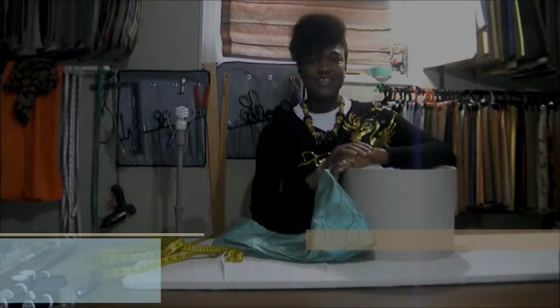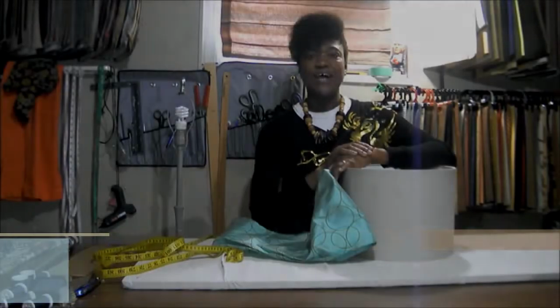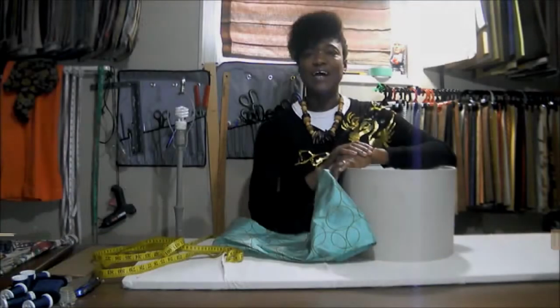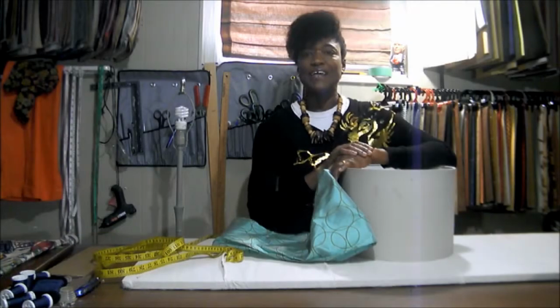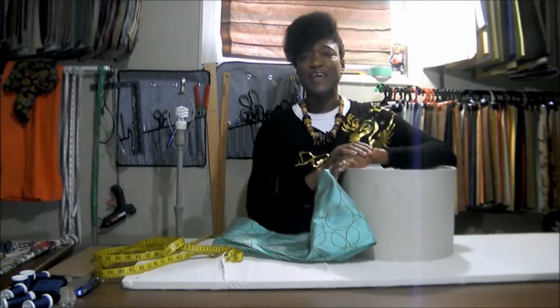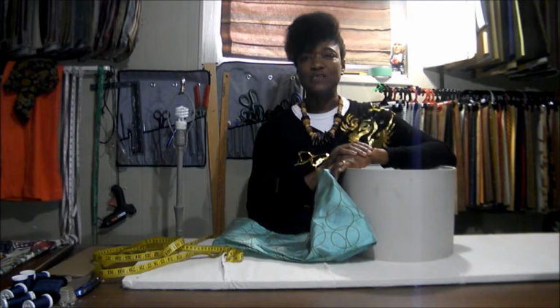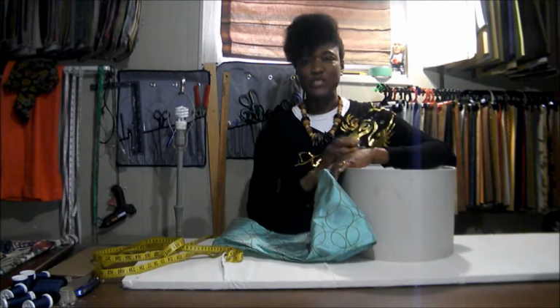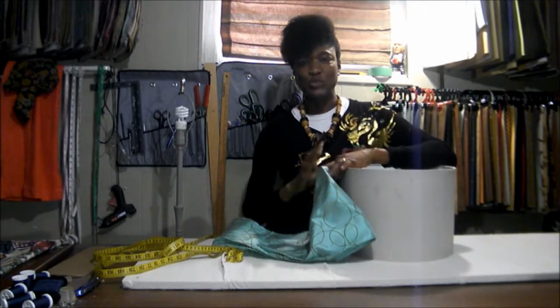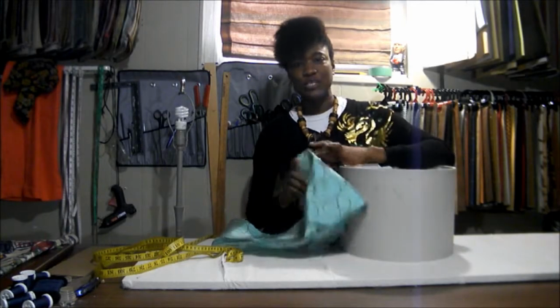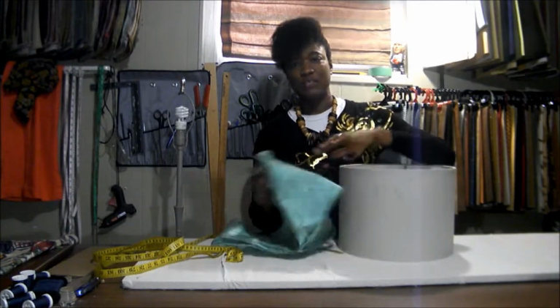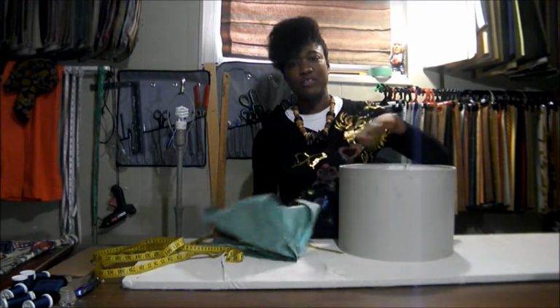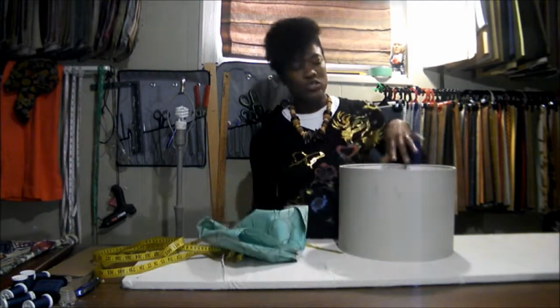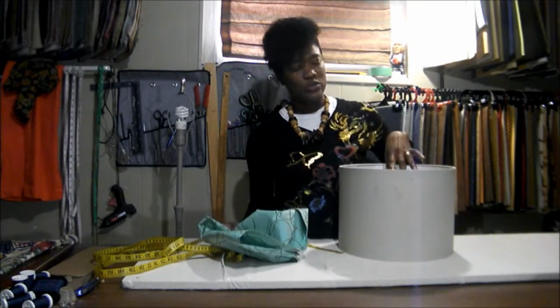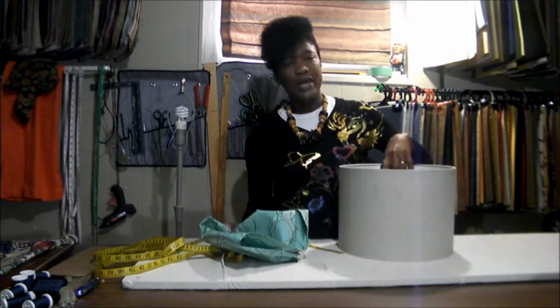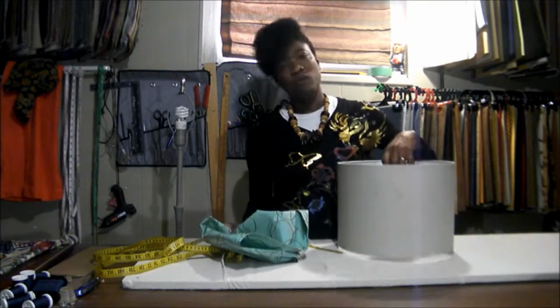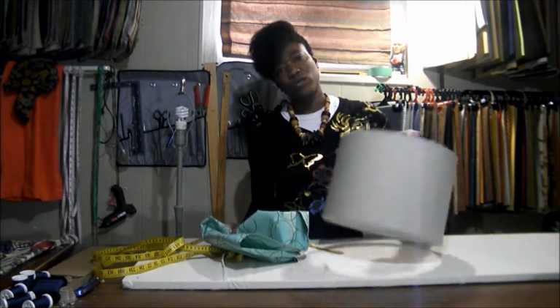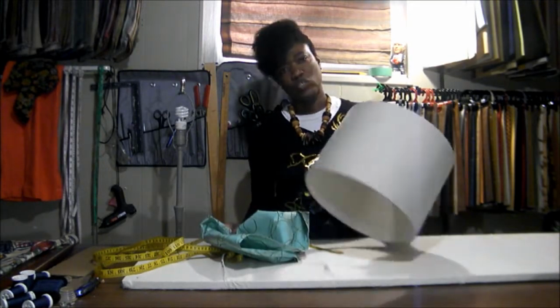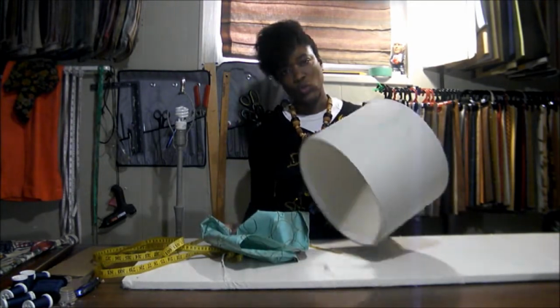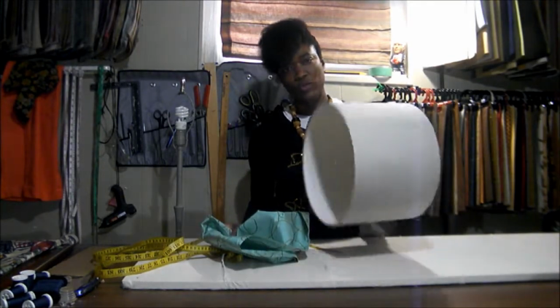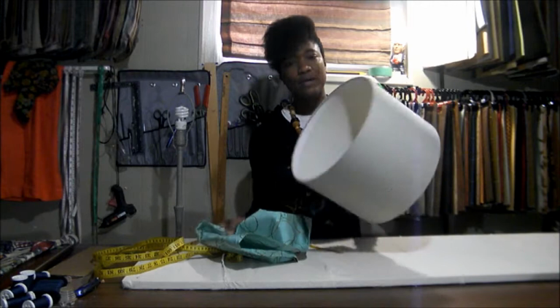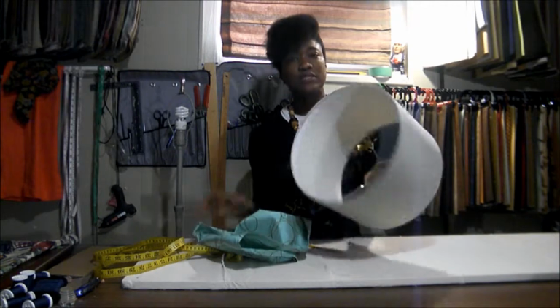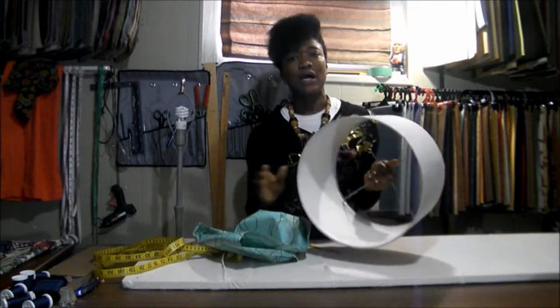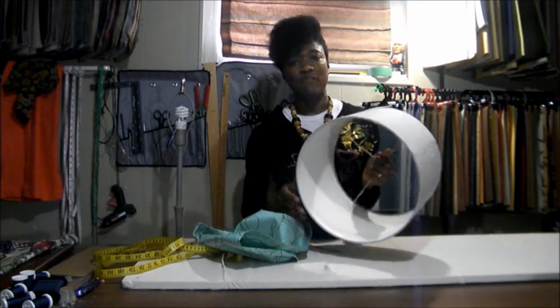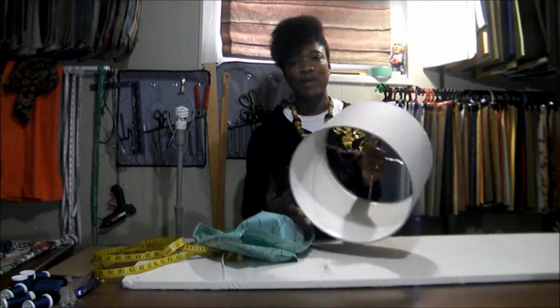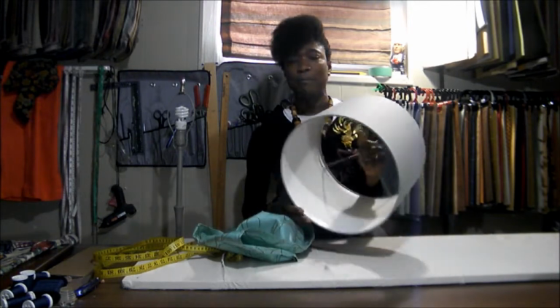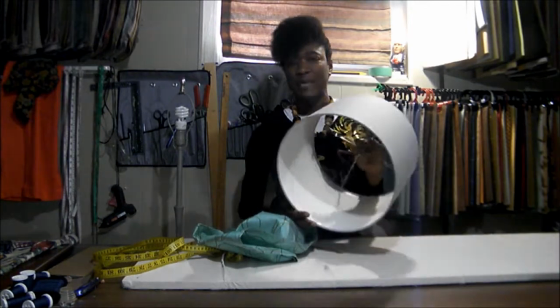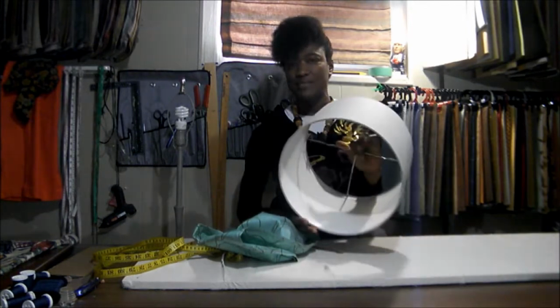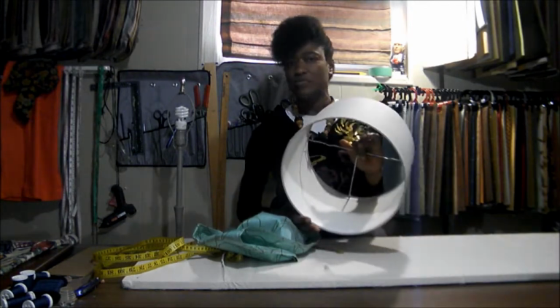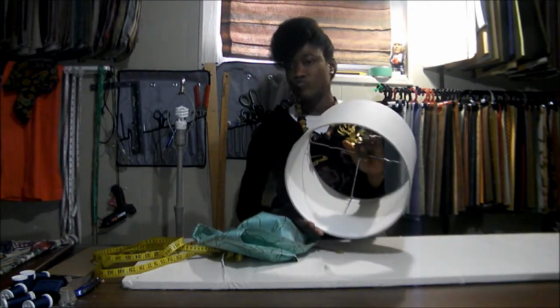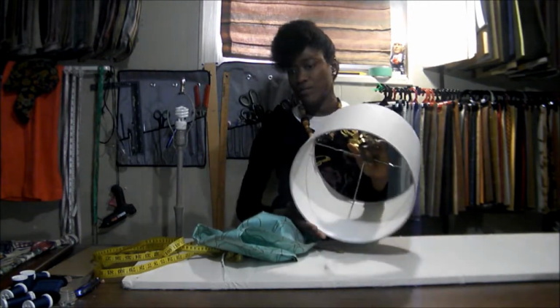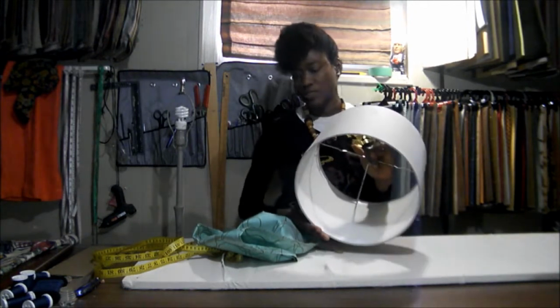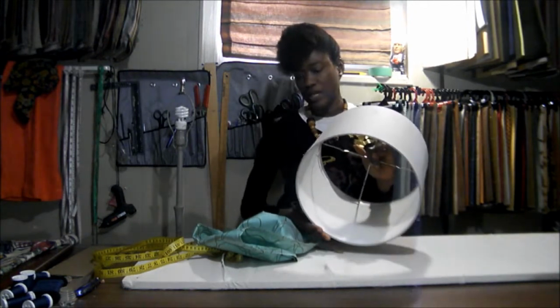Hi, thanks for tuning in. Today I want to show you how to cover a basic drum shade.